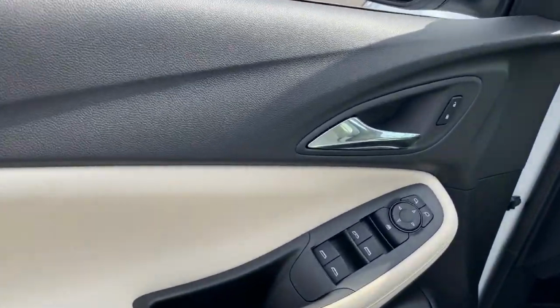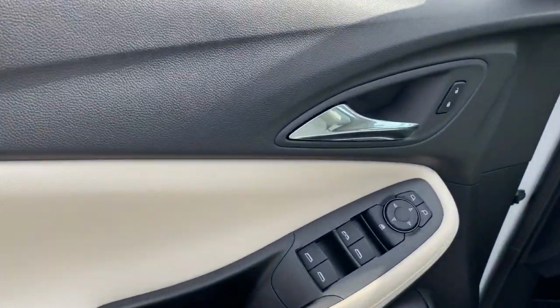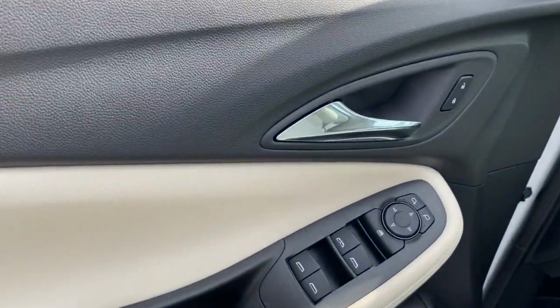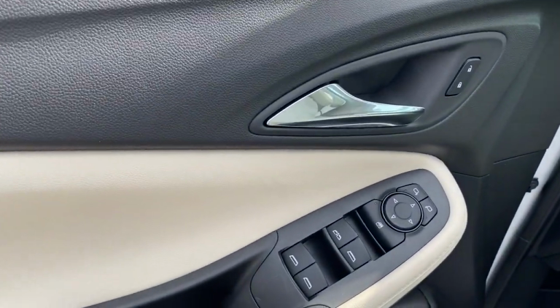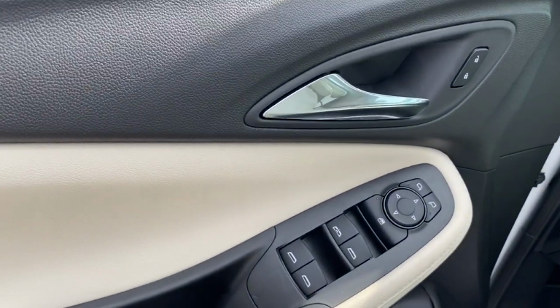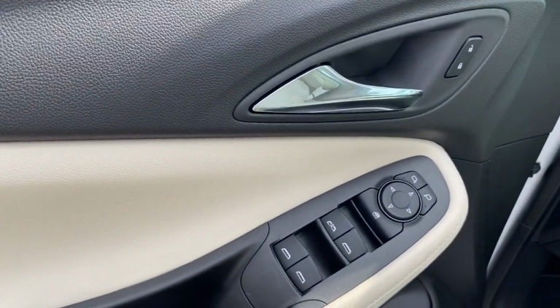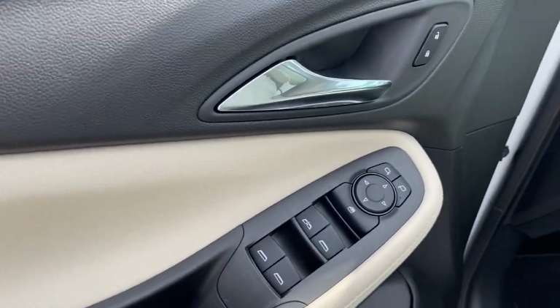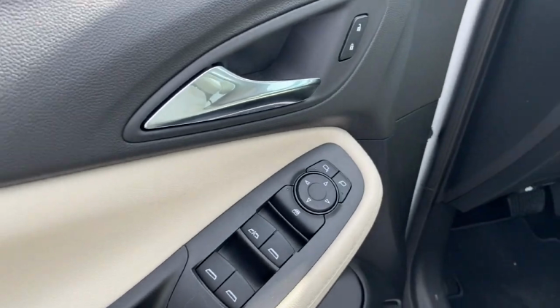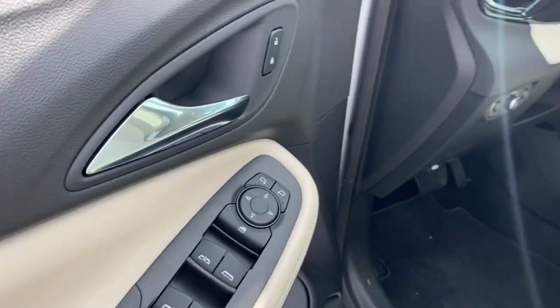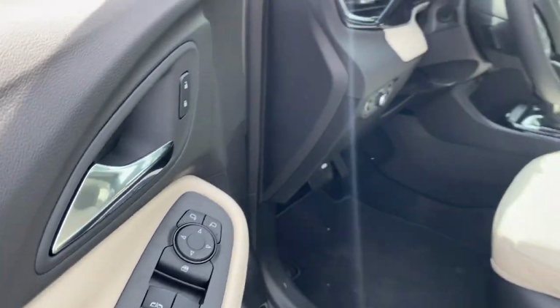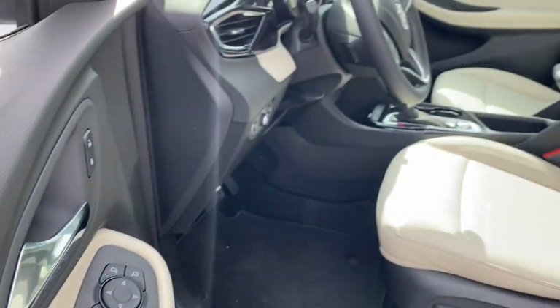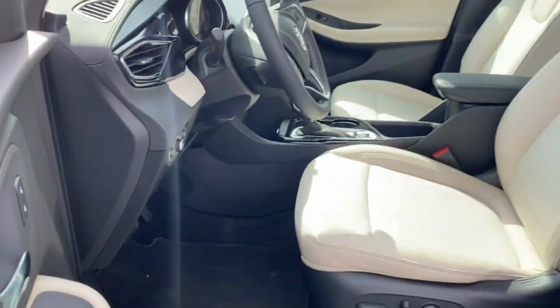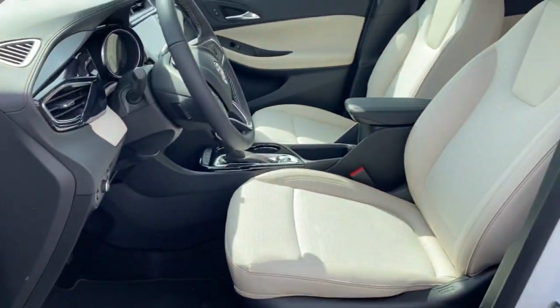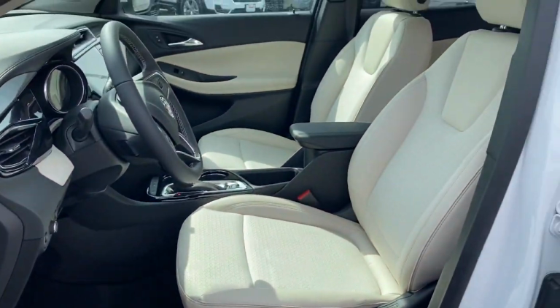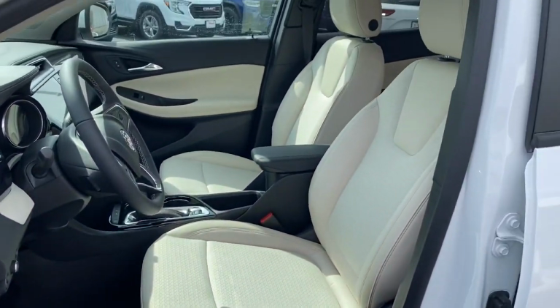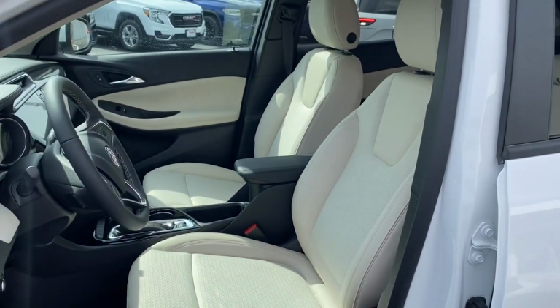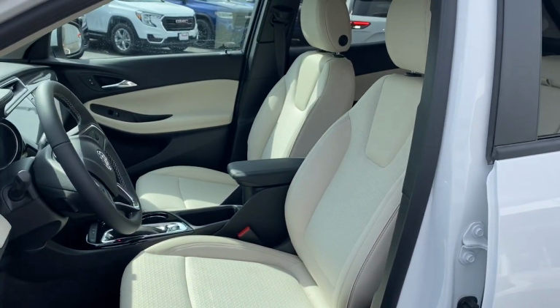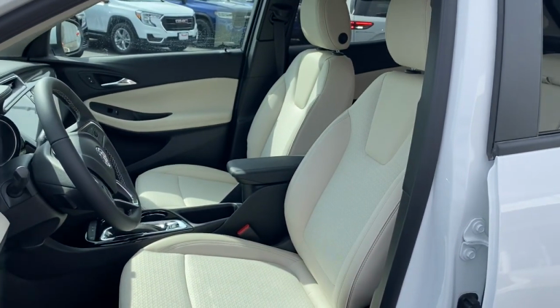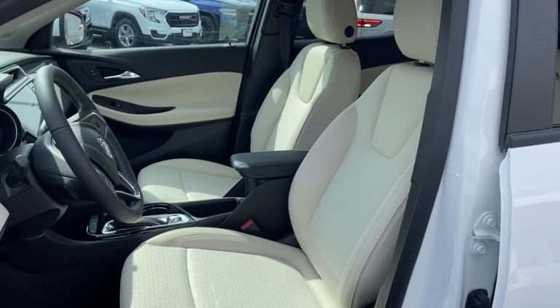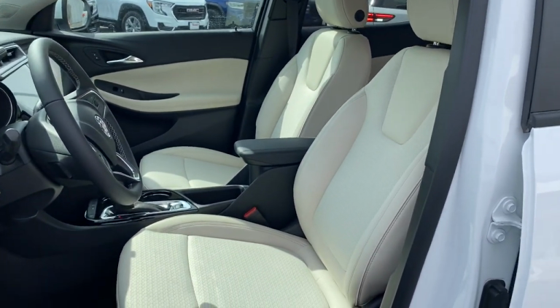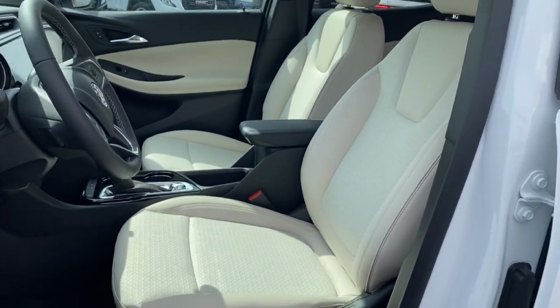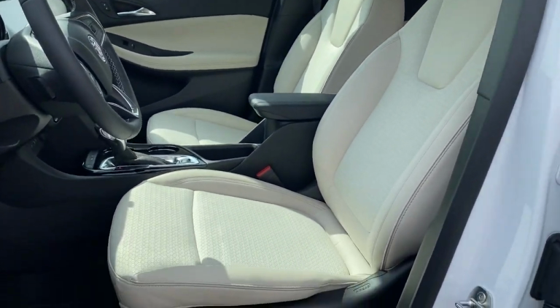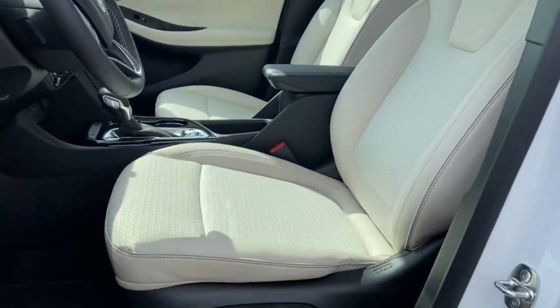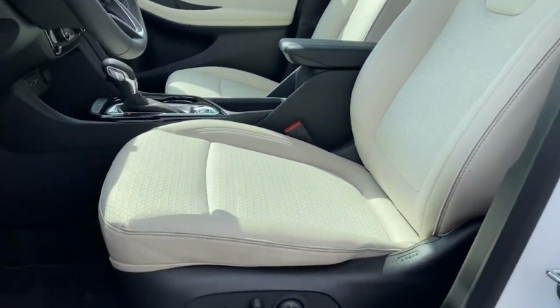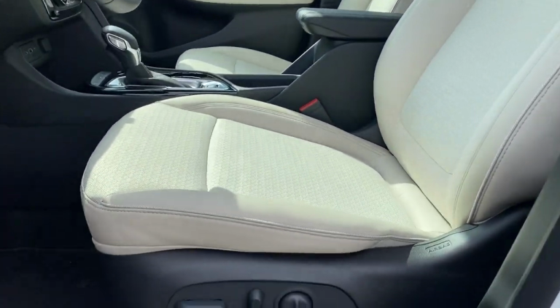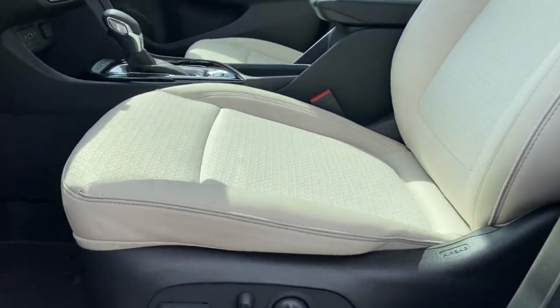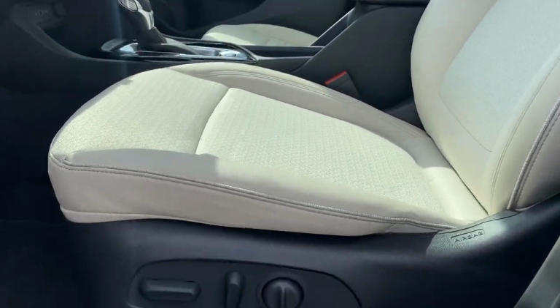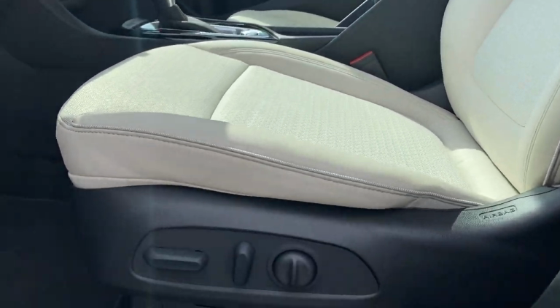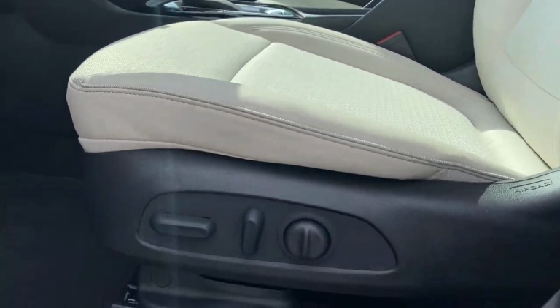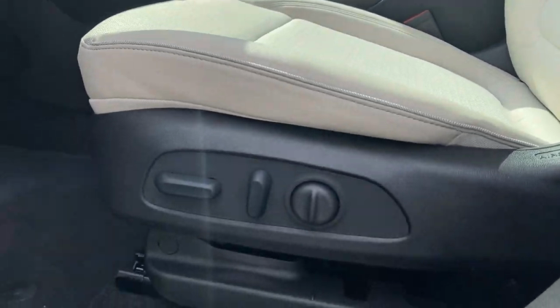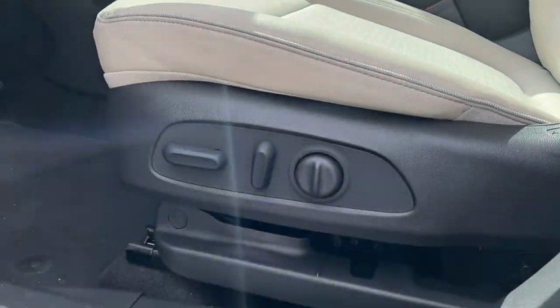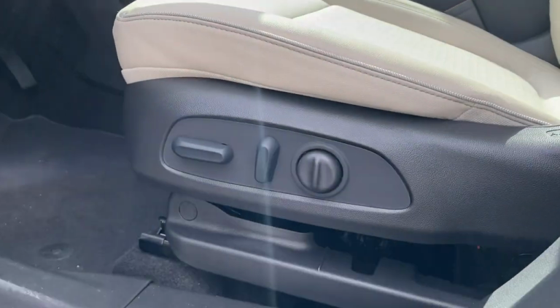Backup camera, keyless start, heated mirrors, fog lamps, and power driver's seat.